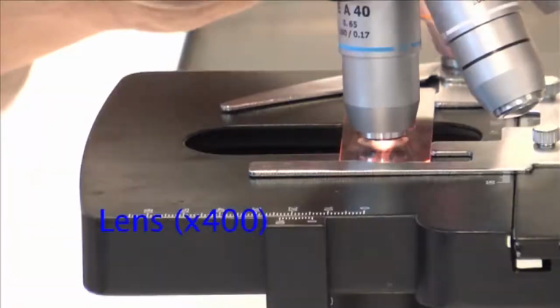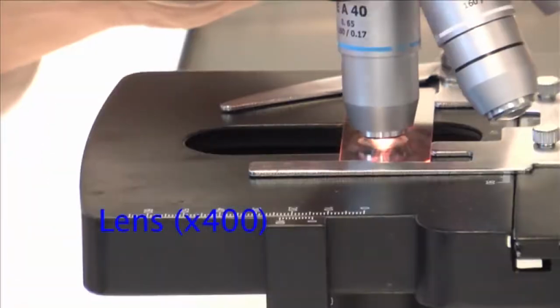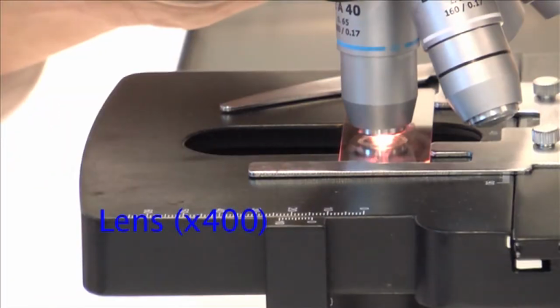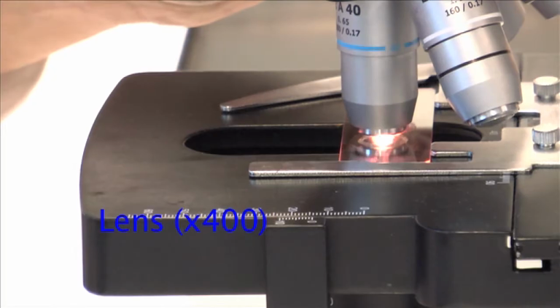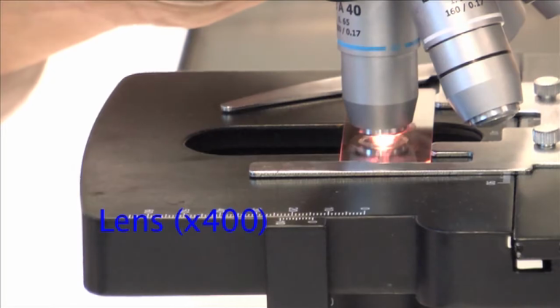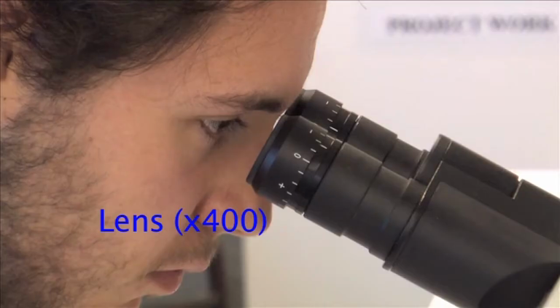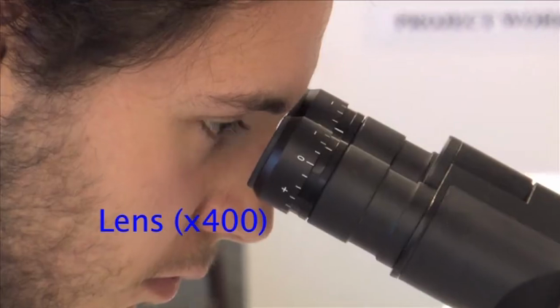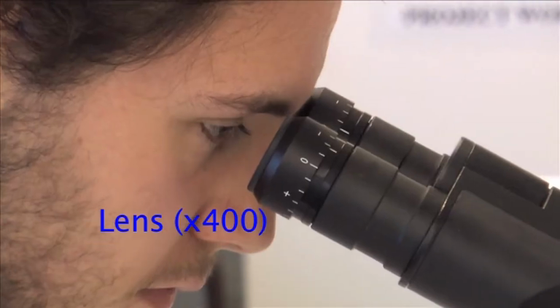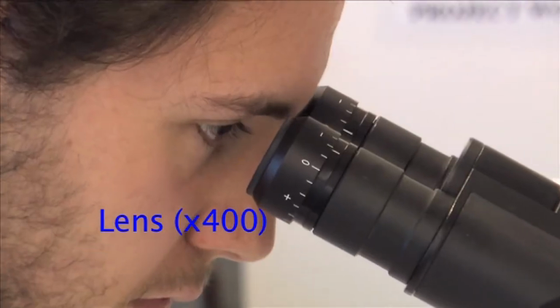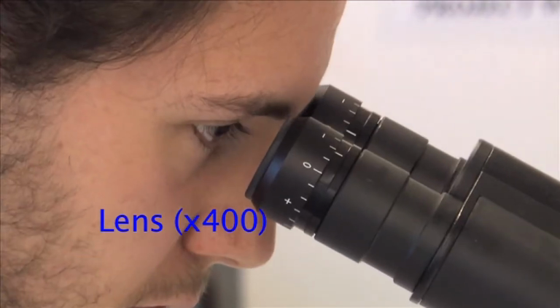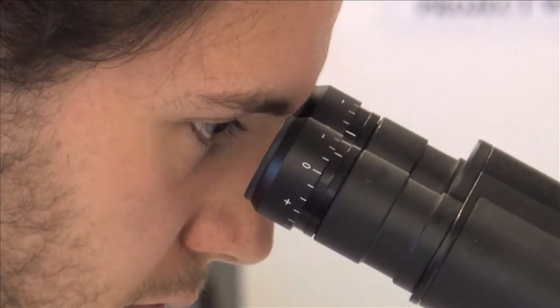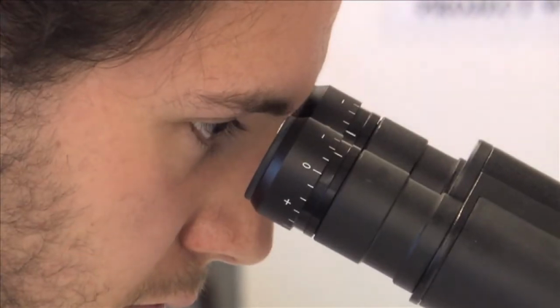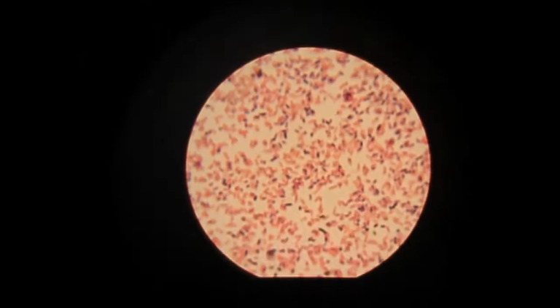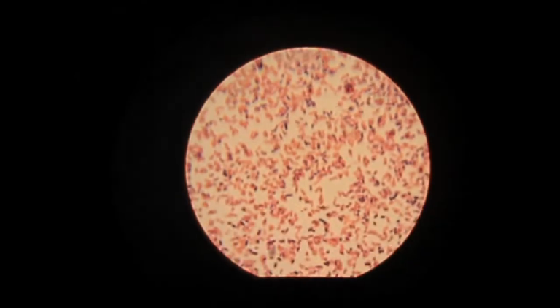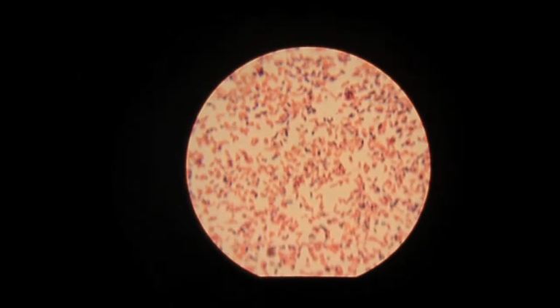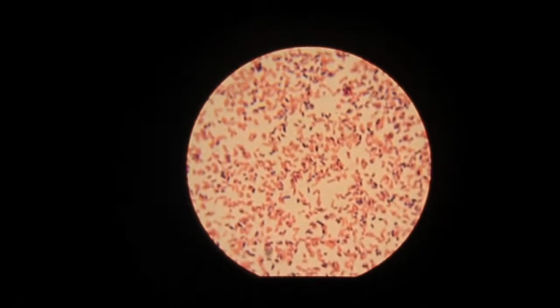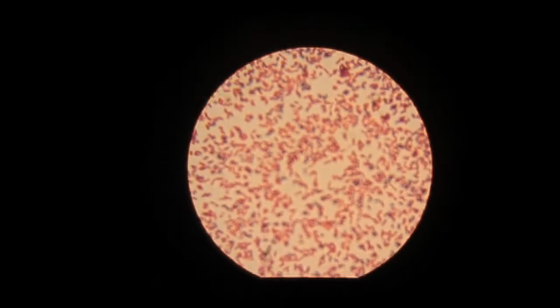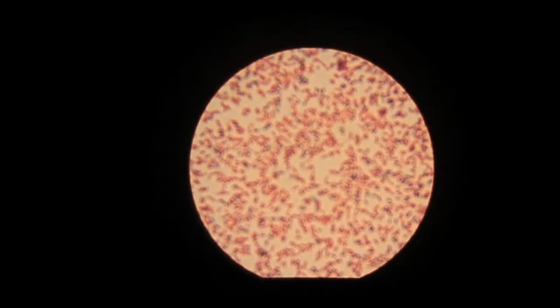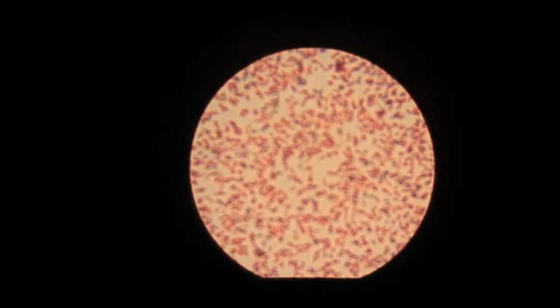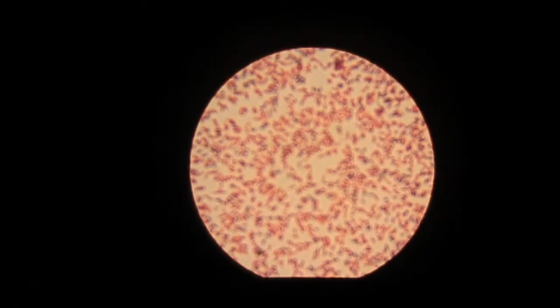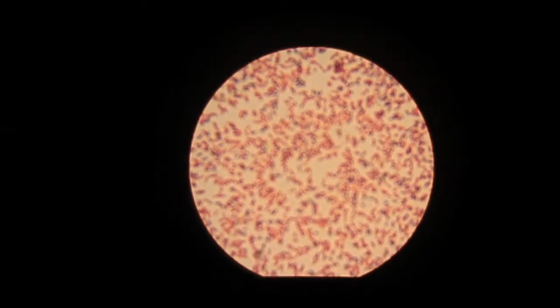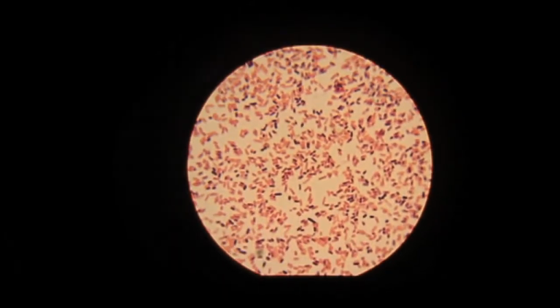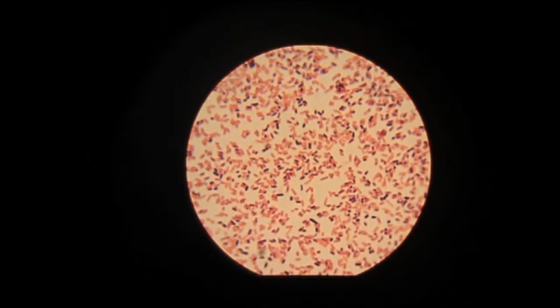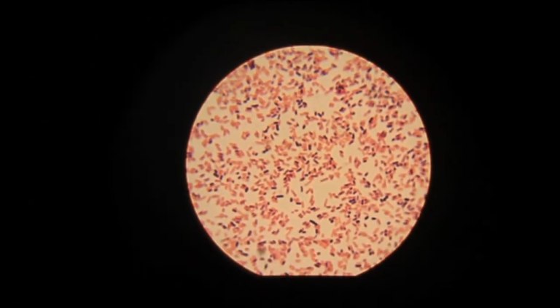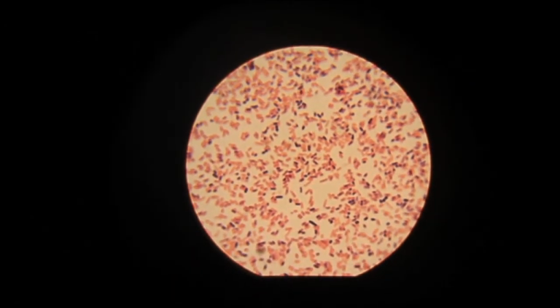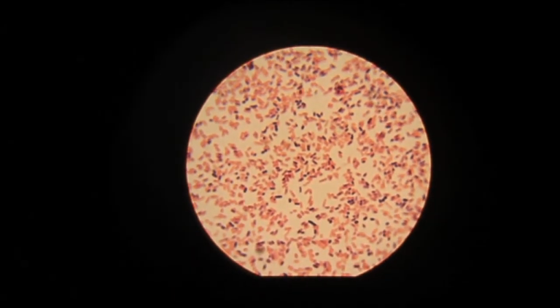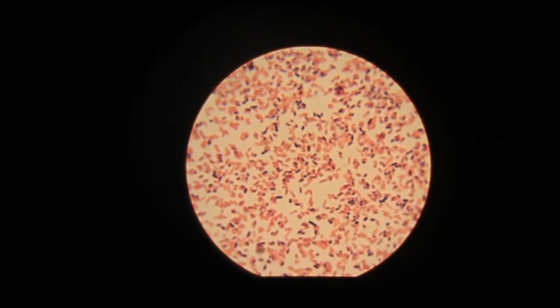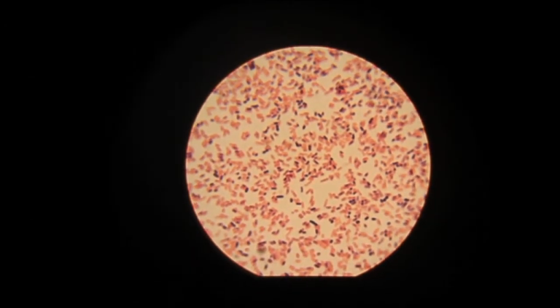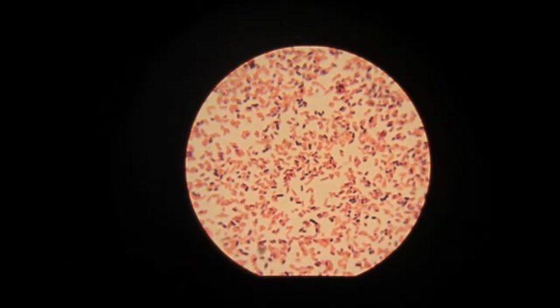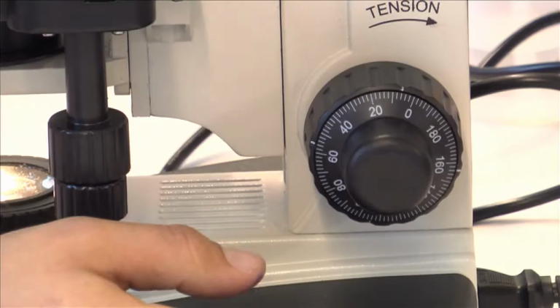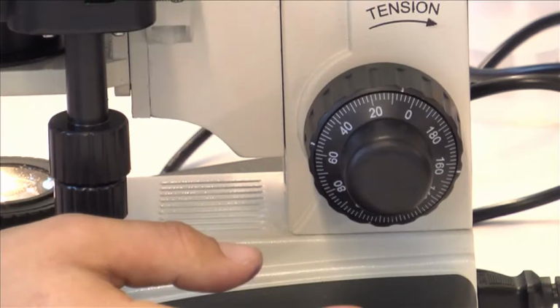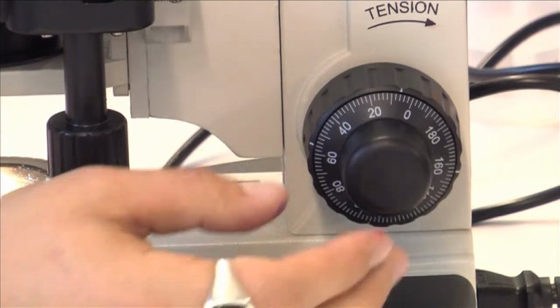Again, the next lens along is the x400, with the blue stripe lens.